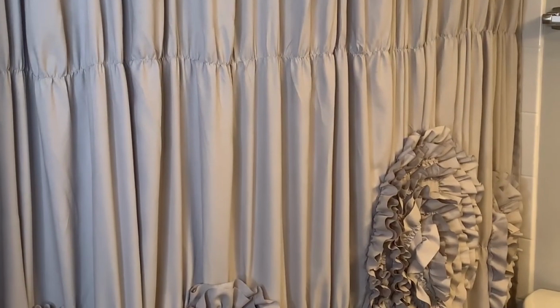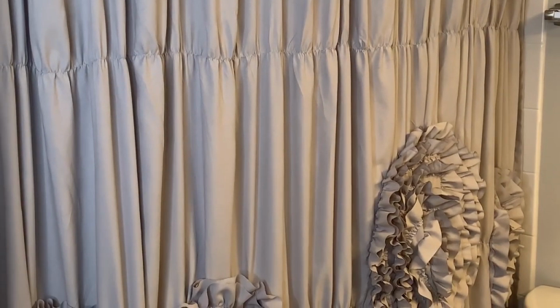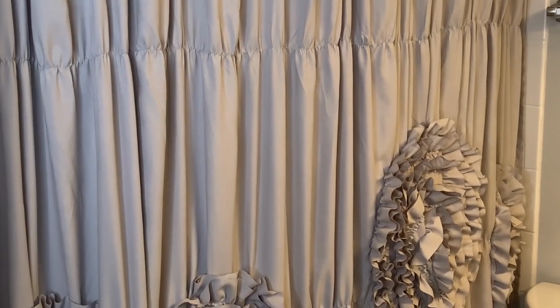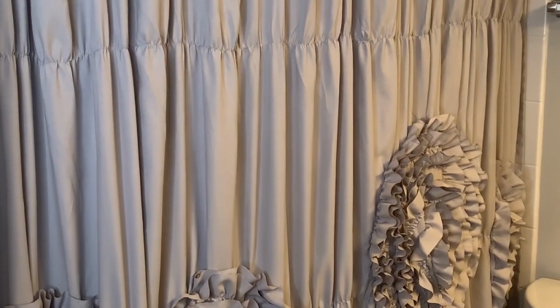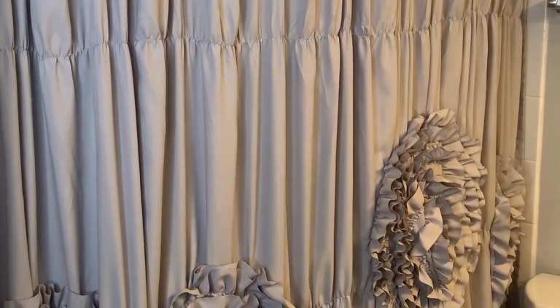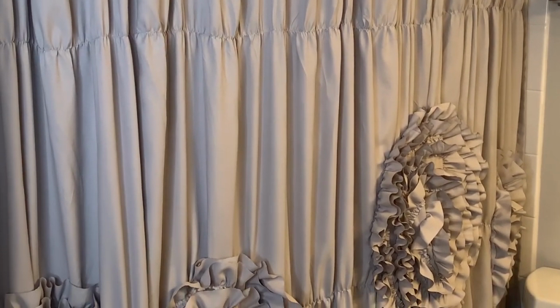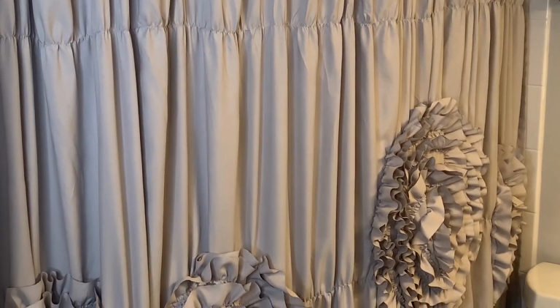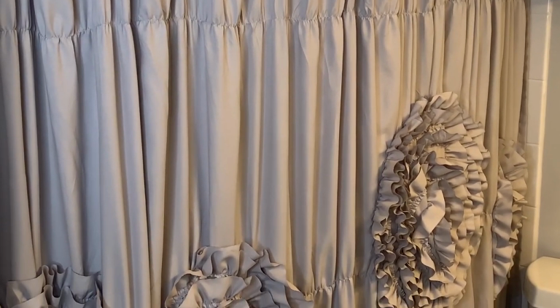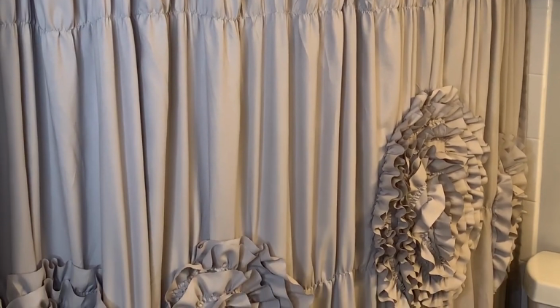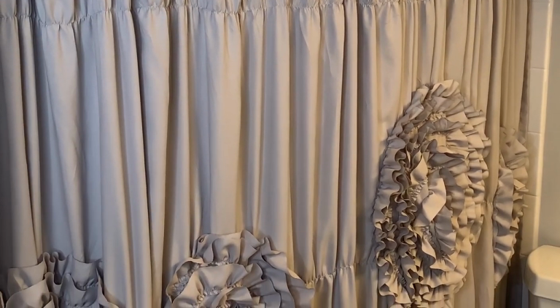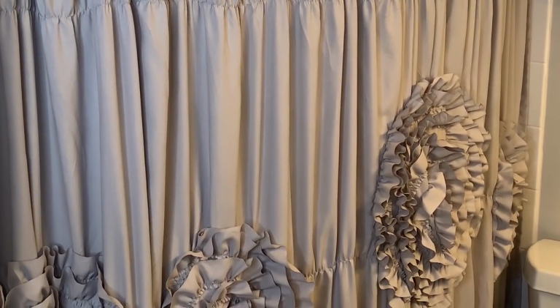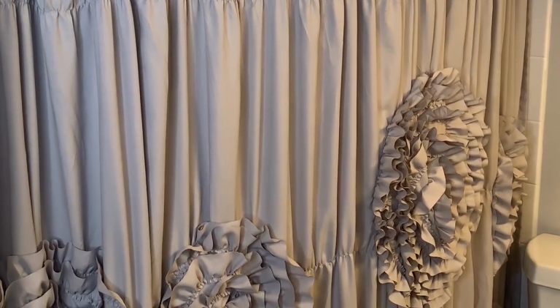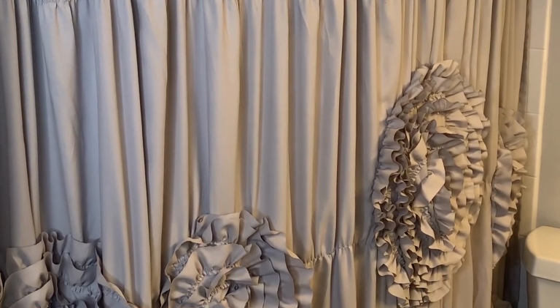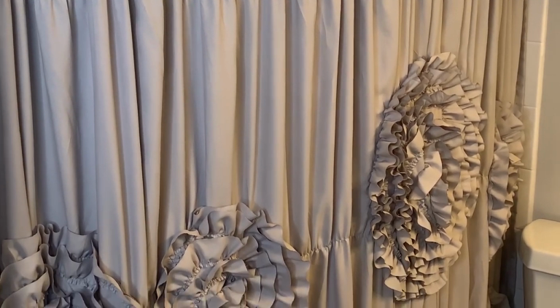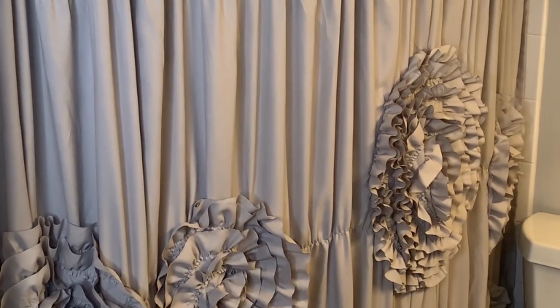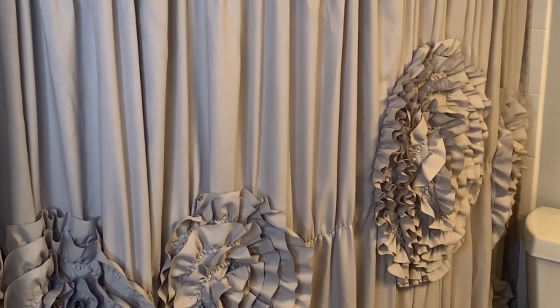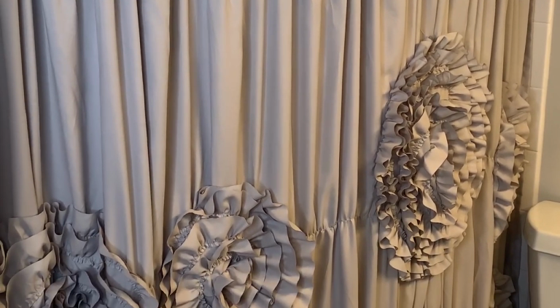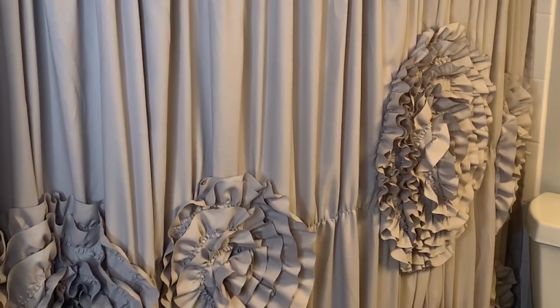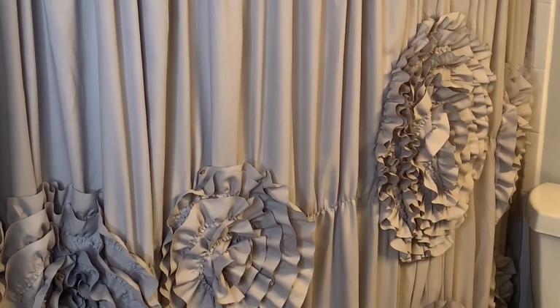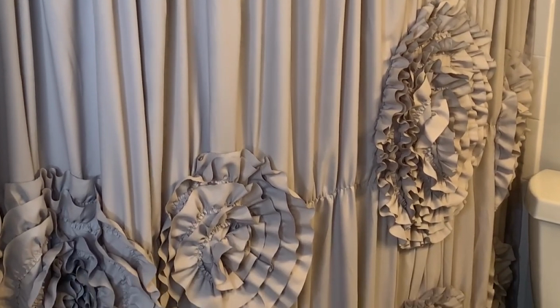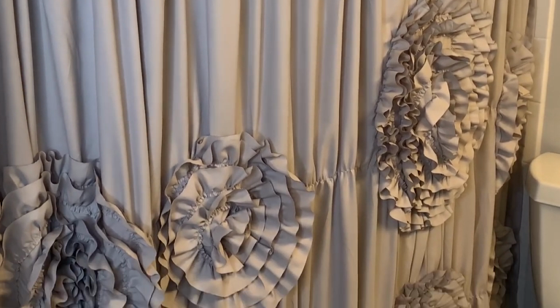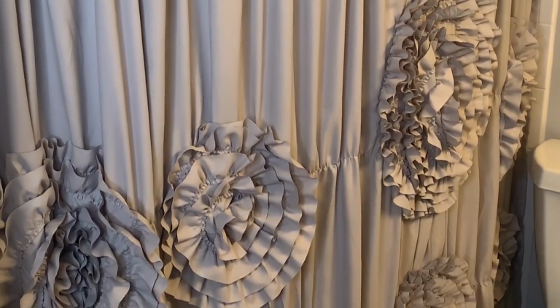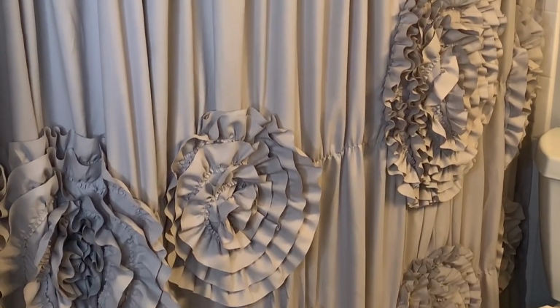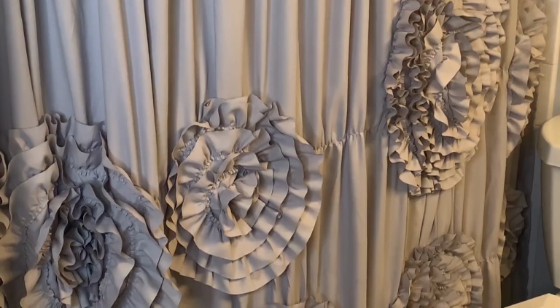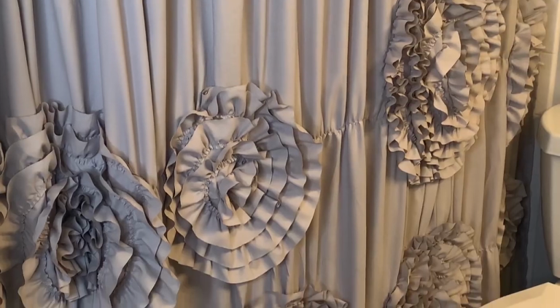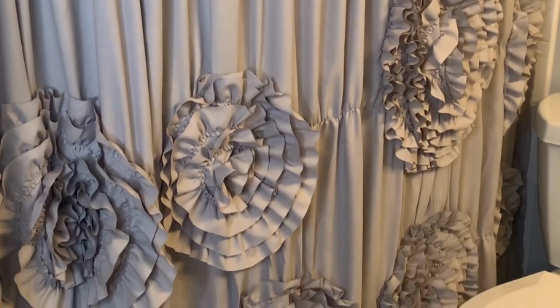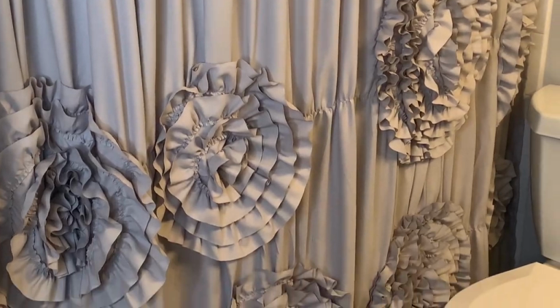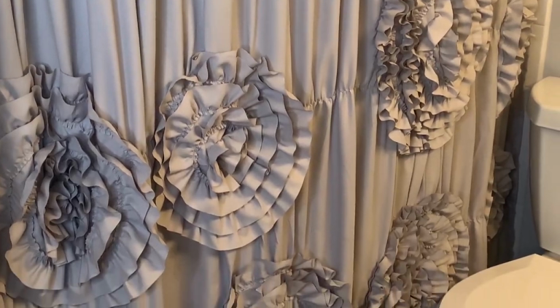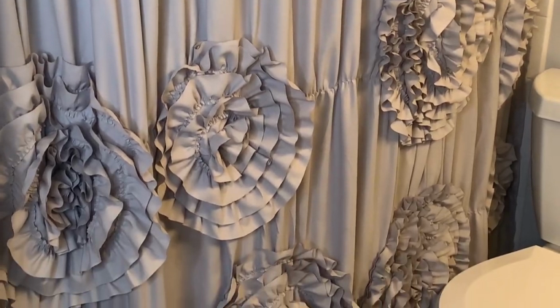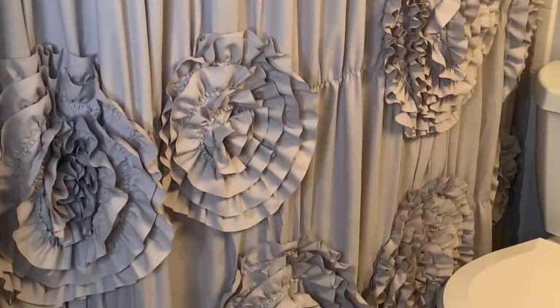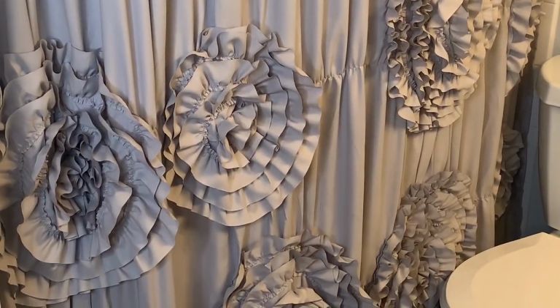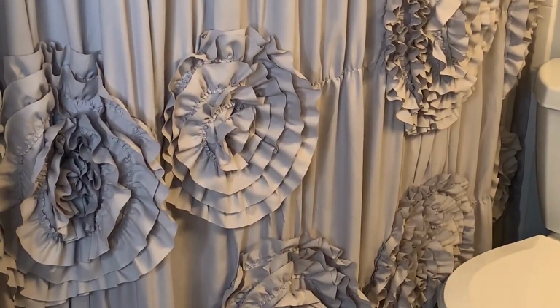I started with the shower curtain from amazon.com and I just love the 3D flowers on it.